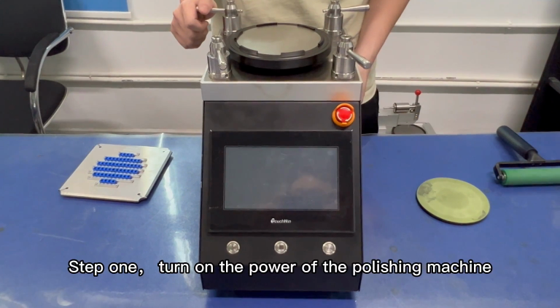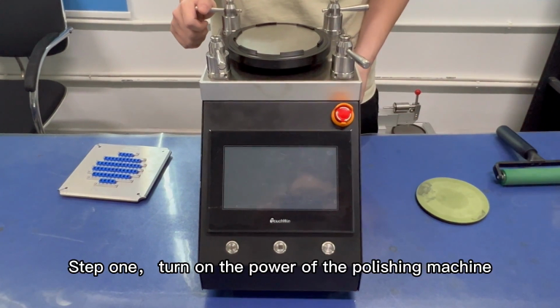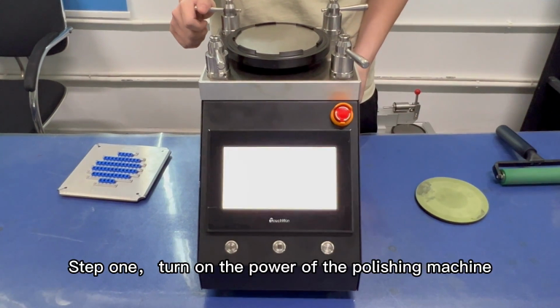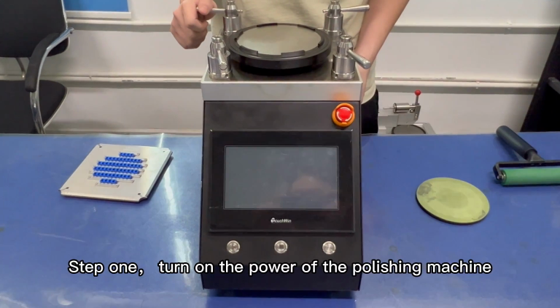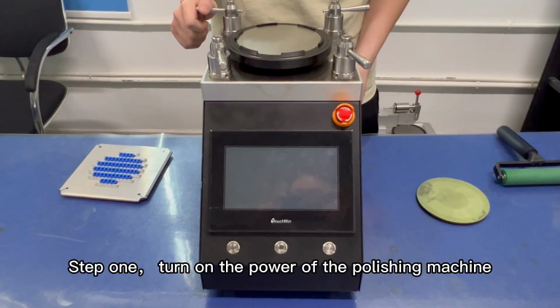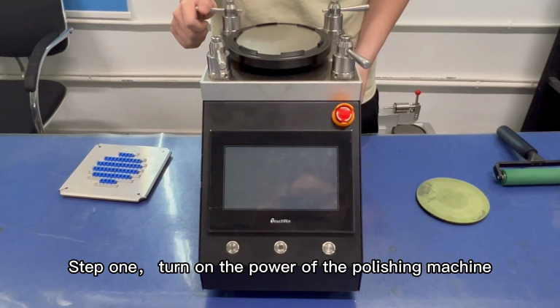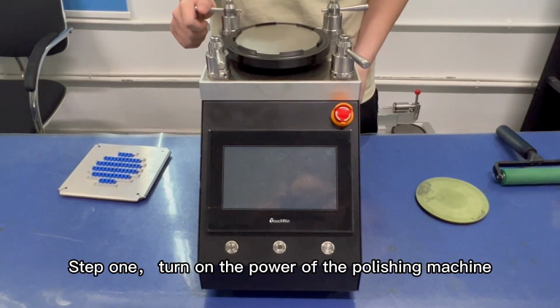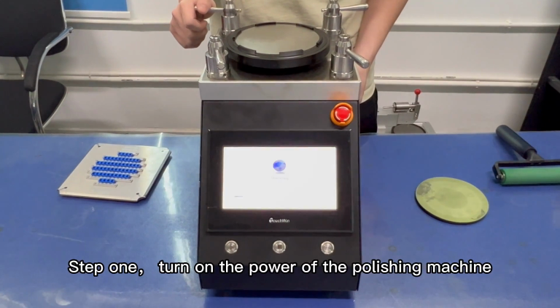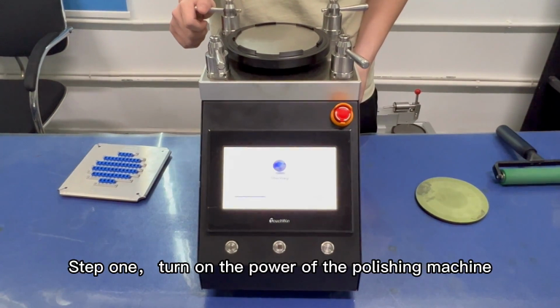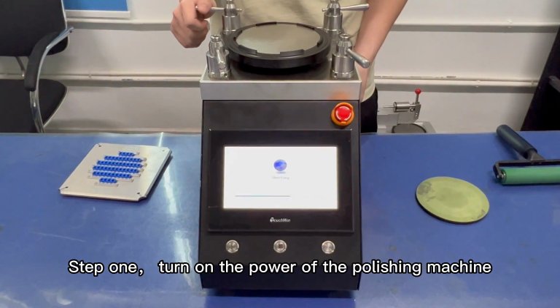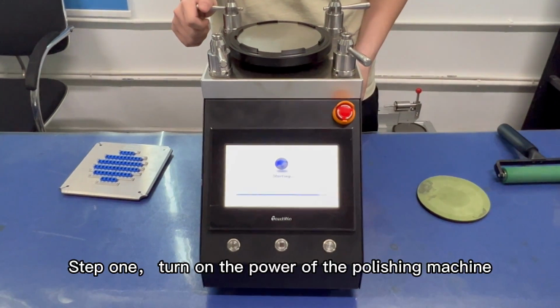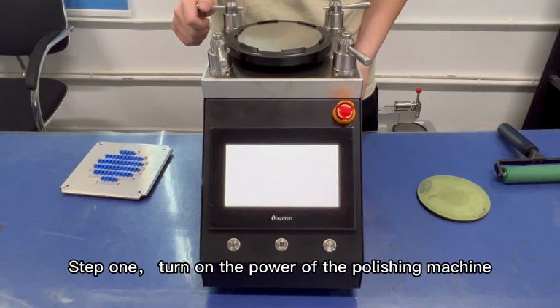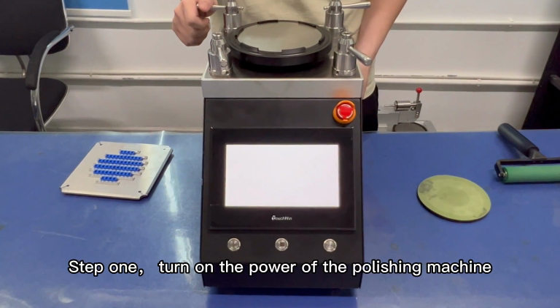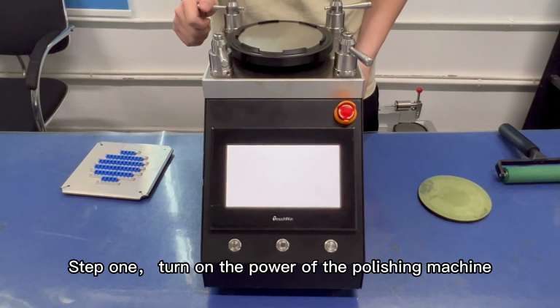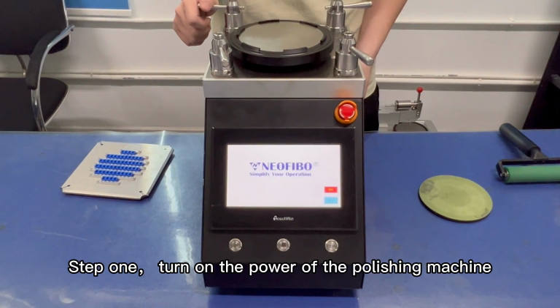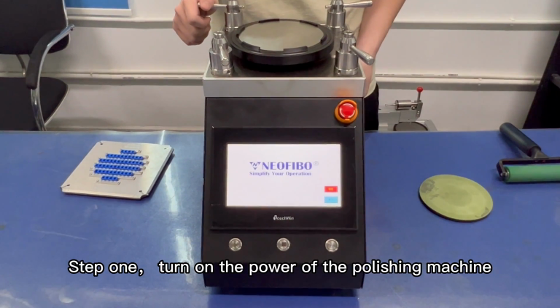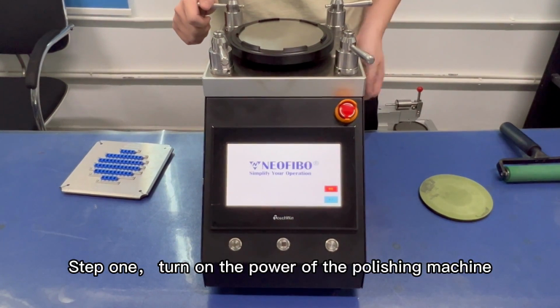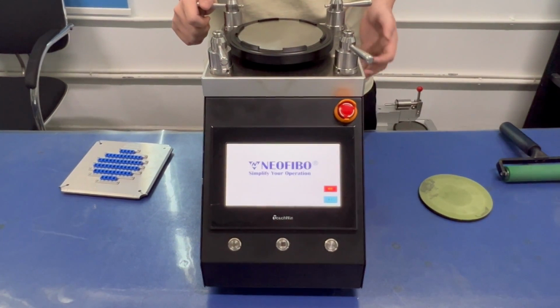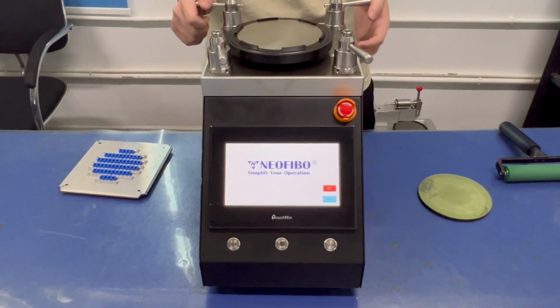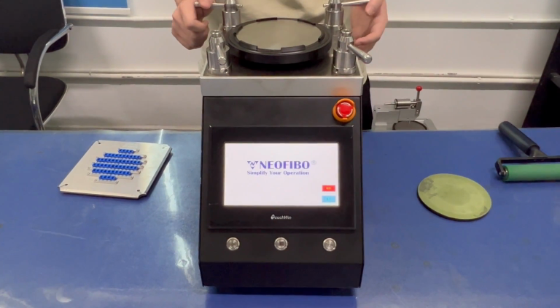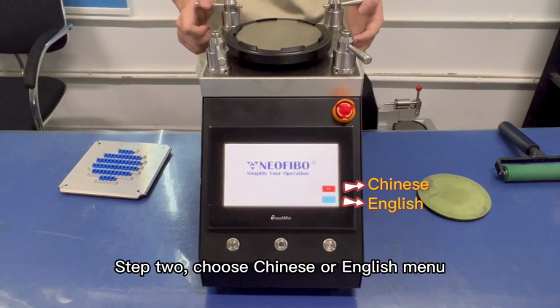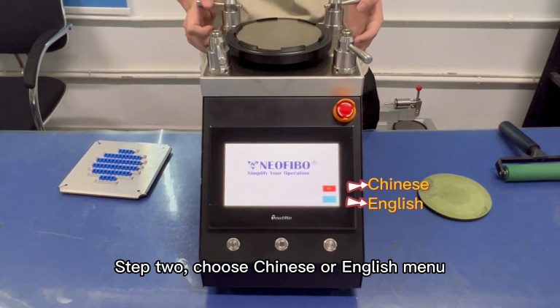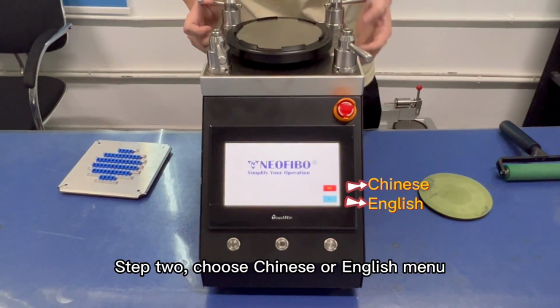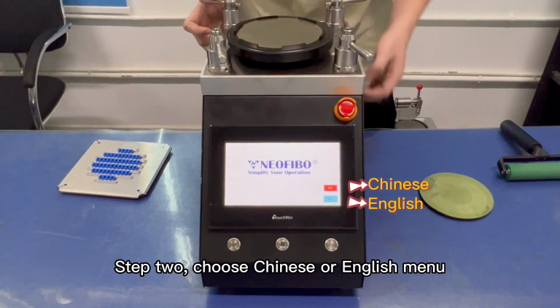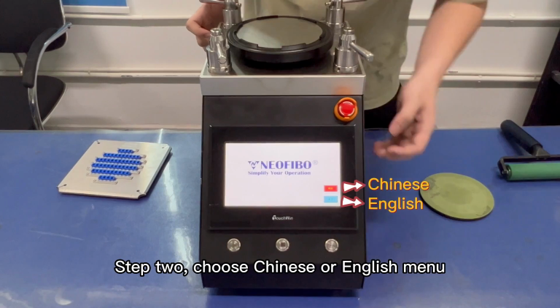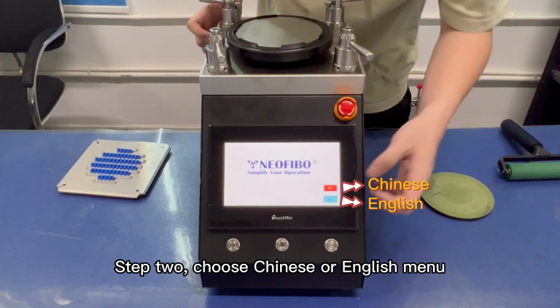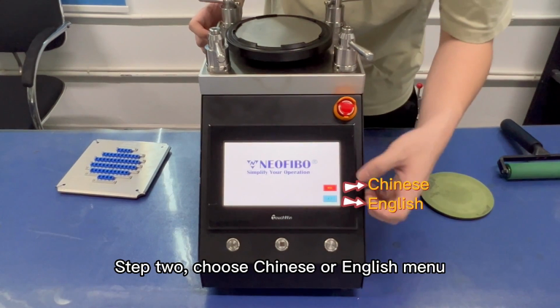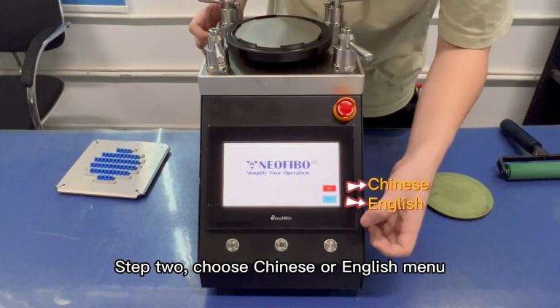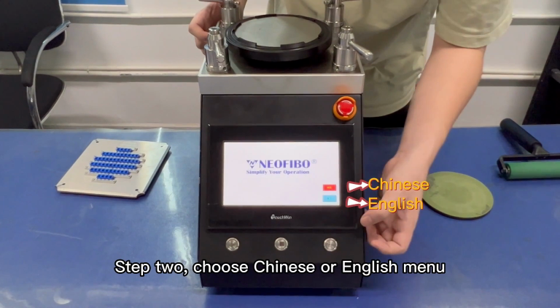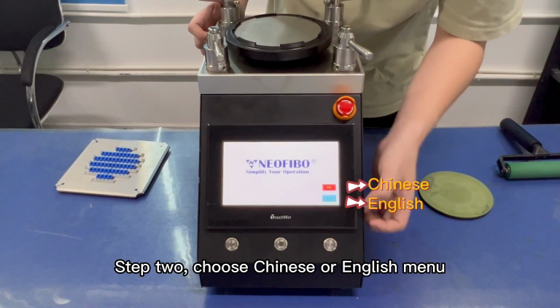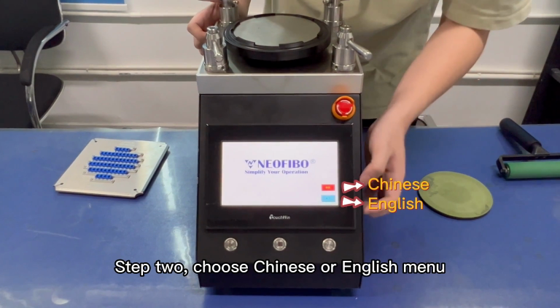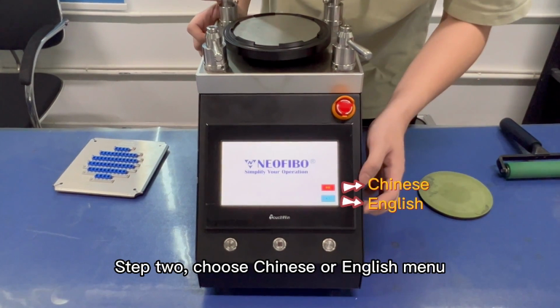Step 1: Turn on the power of the polishing machine. Step 2: Choose Chinese or English menu.